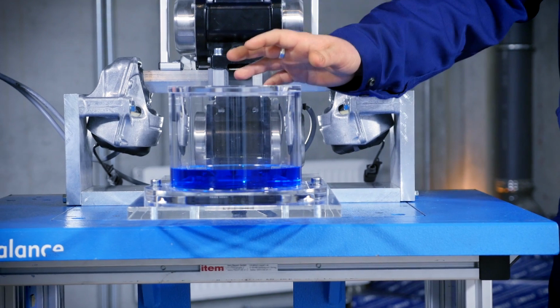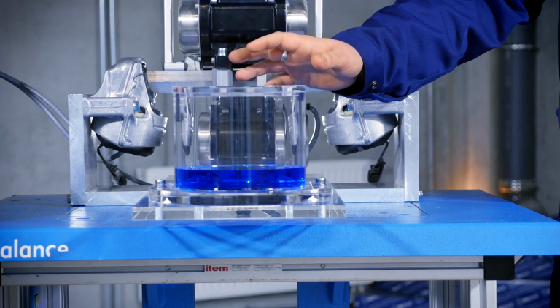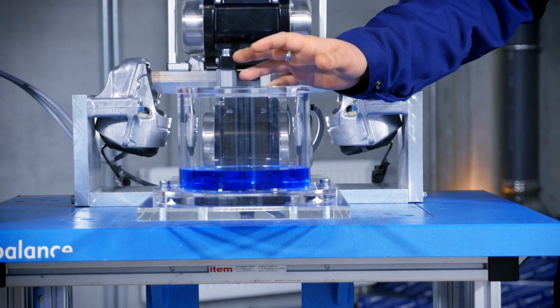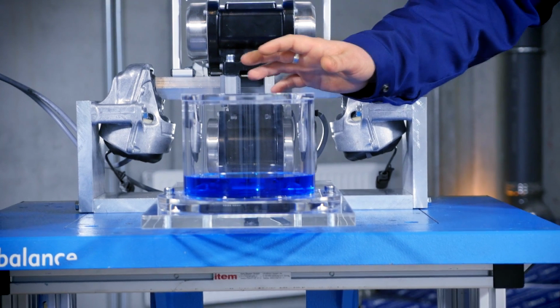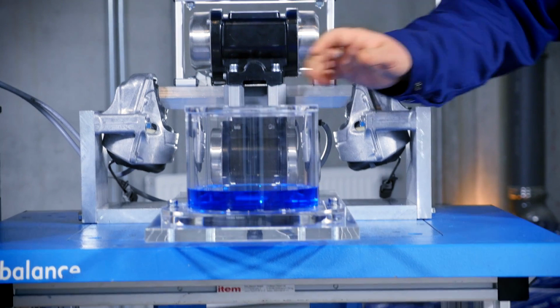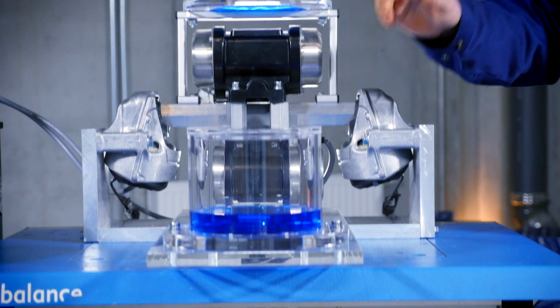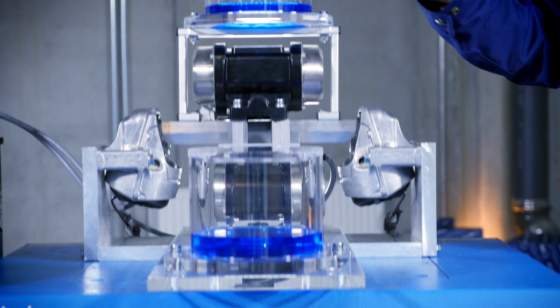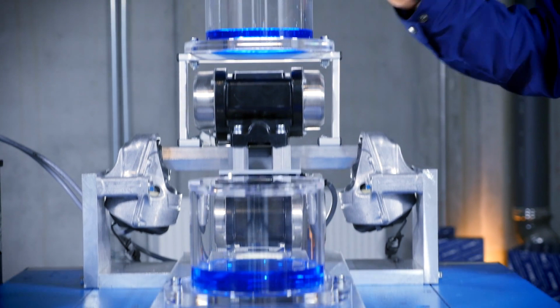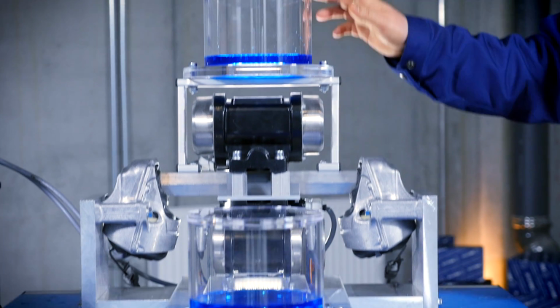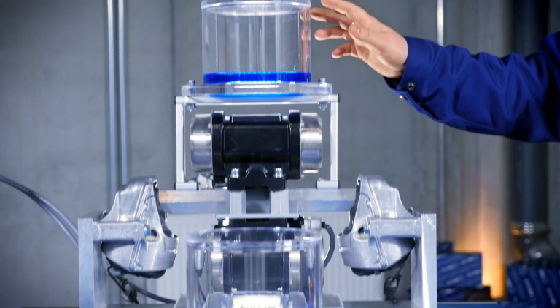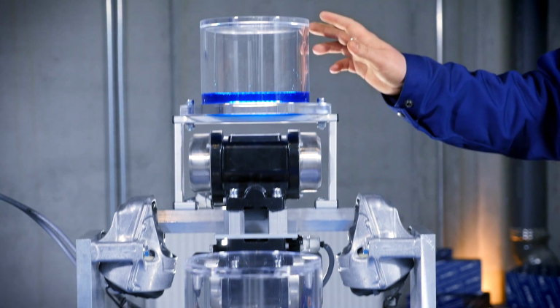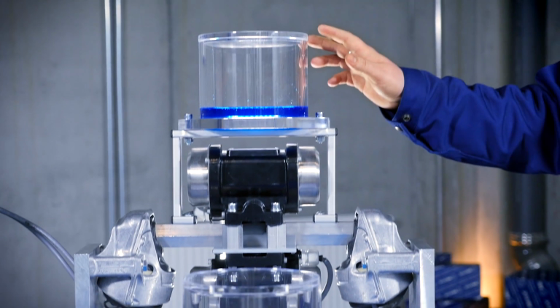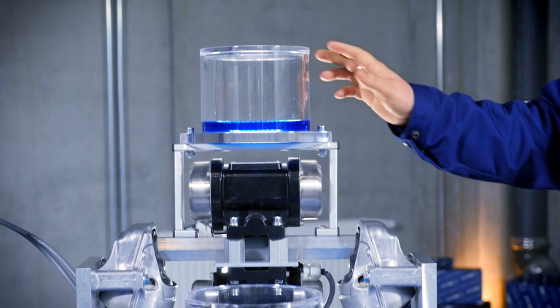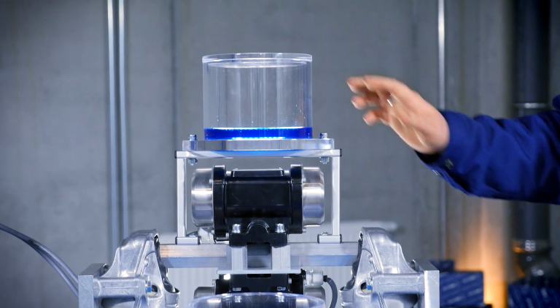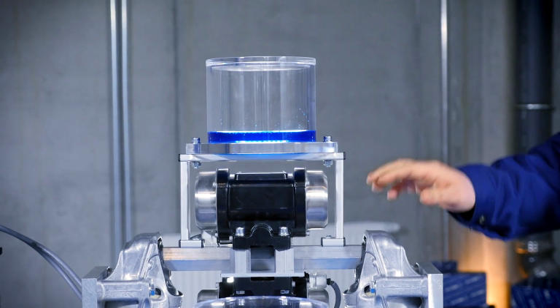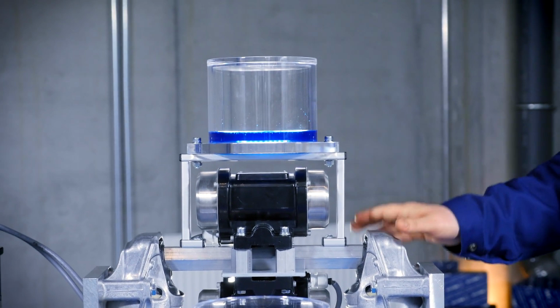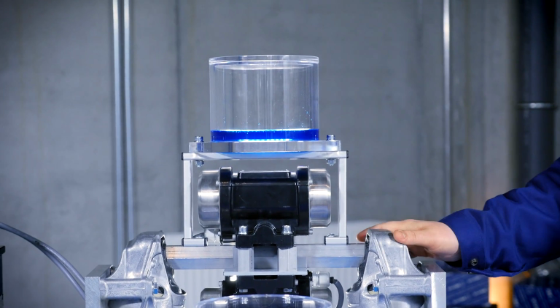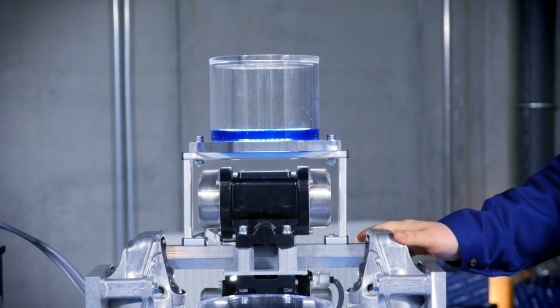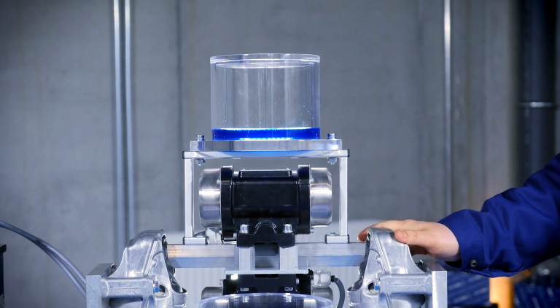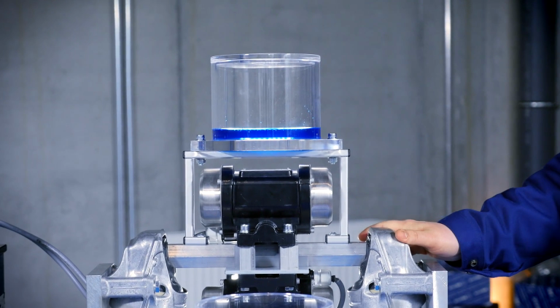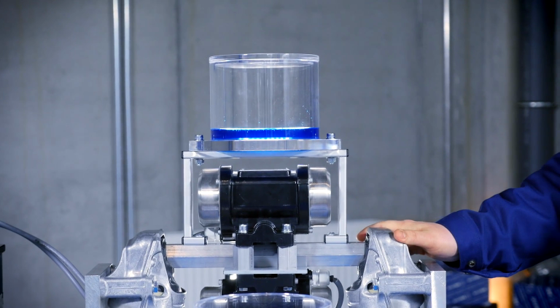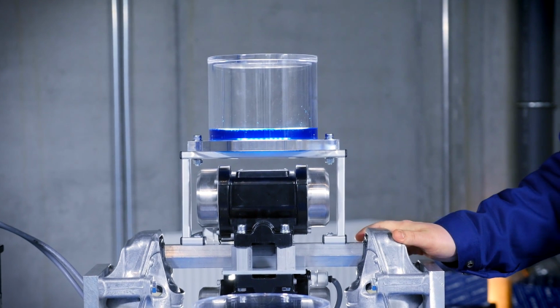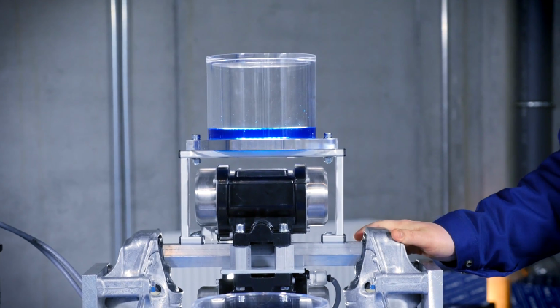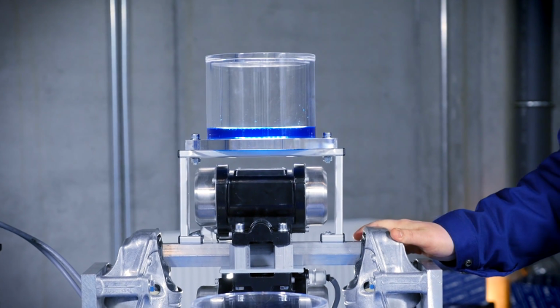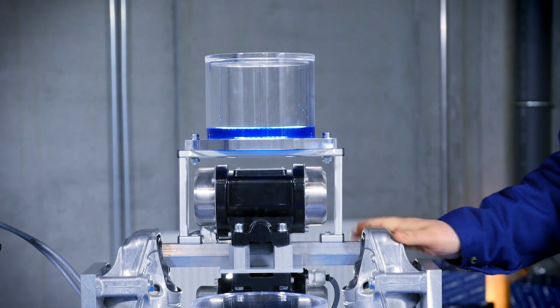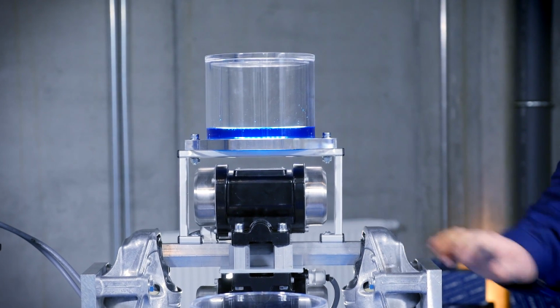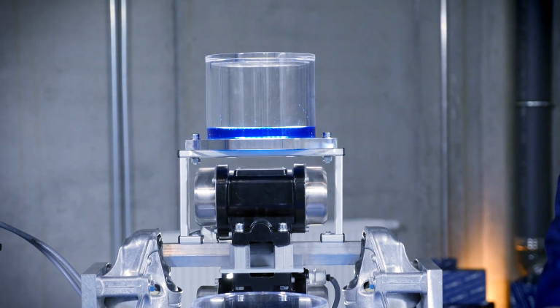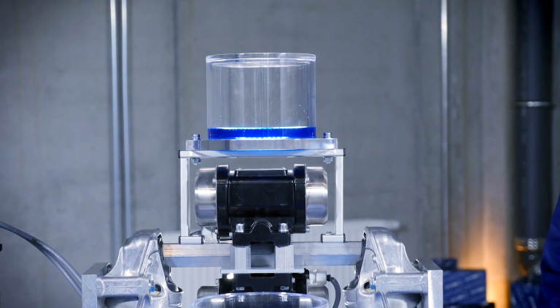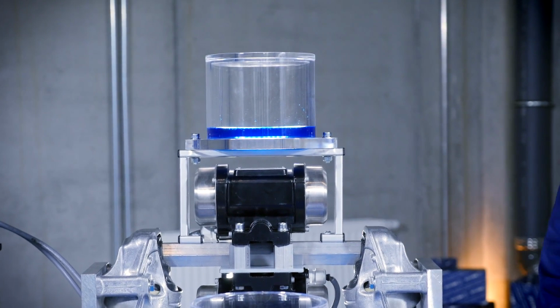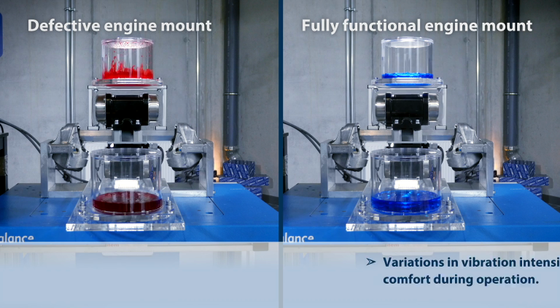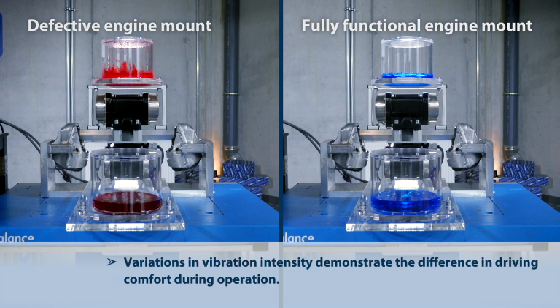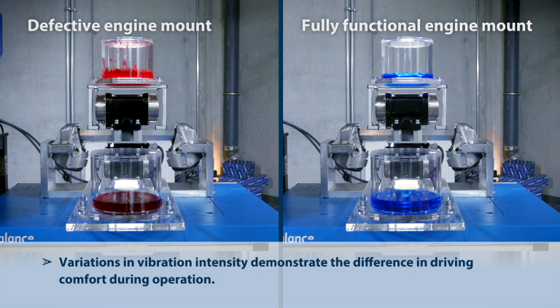This area here is the engine compartment. This is the engine. On the other side, you can see the respective engine mounts.